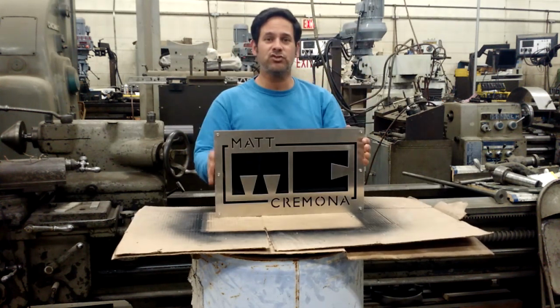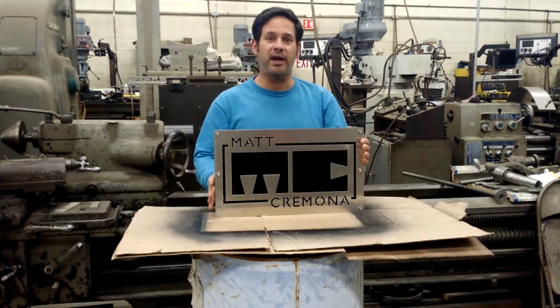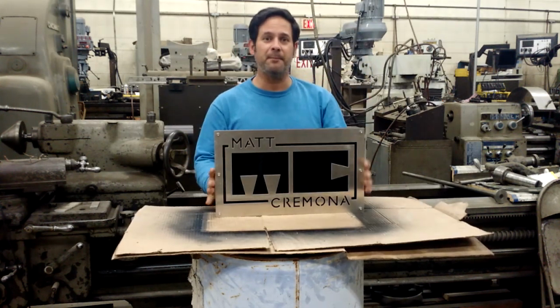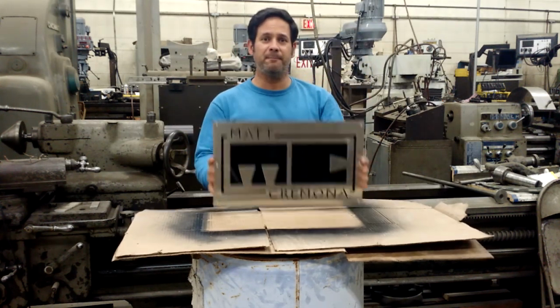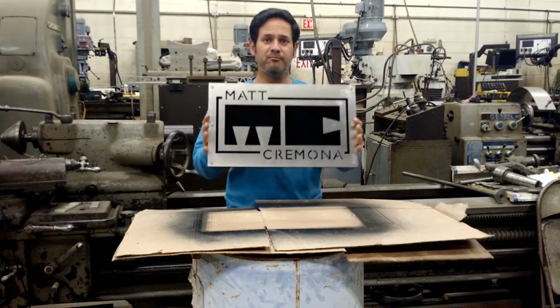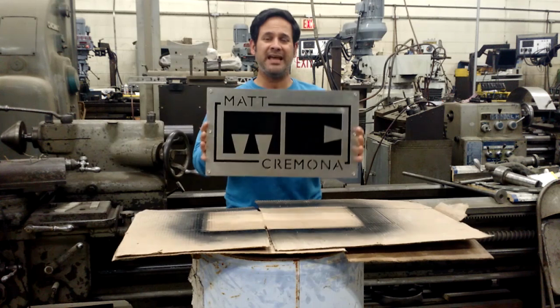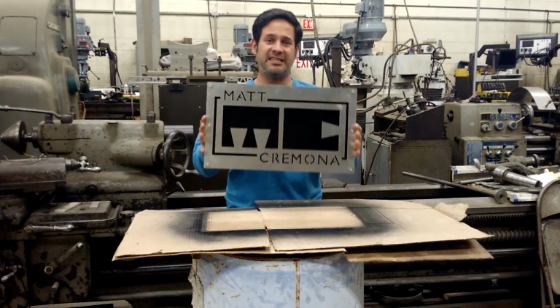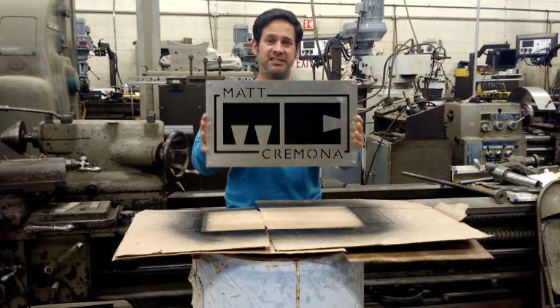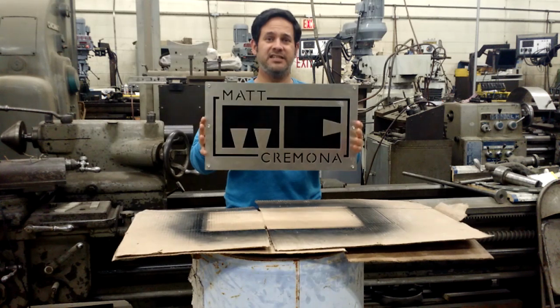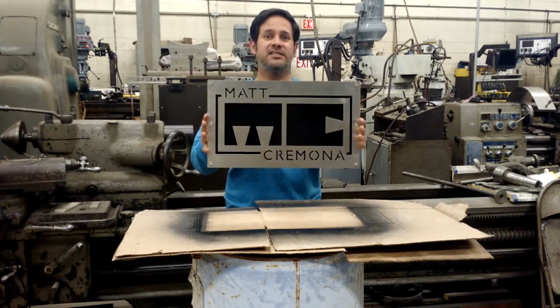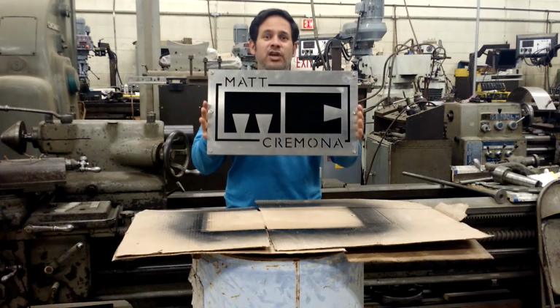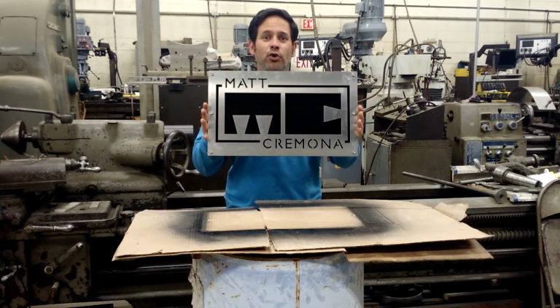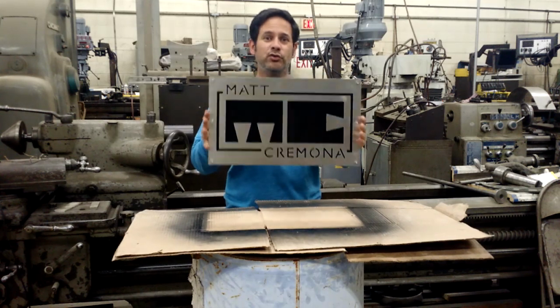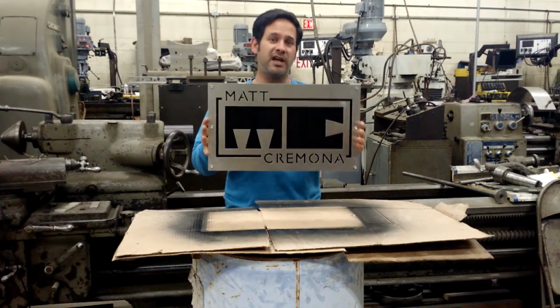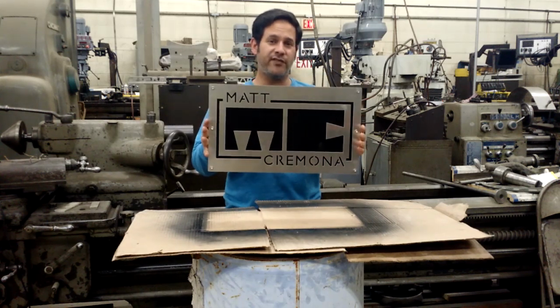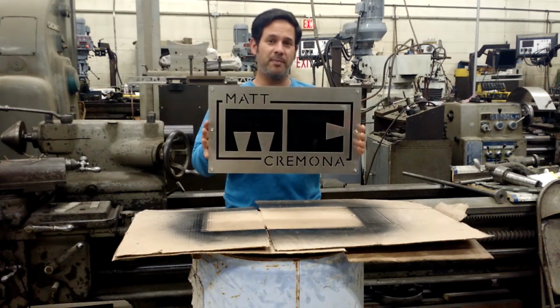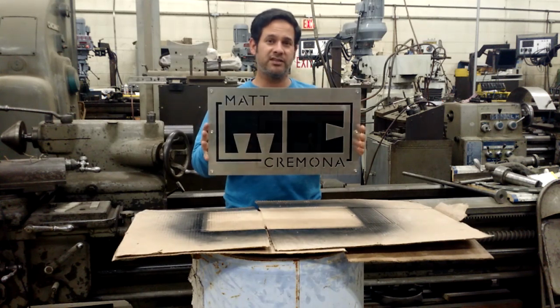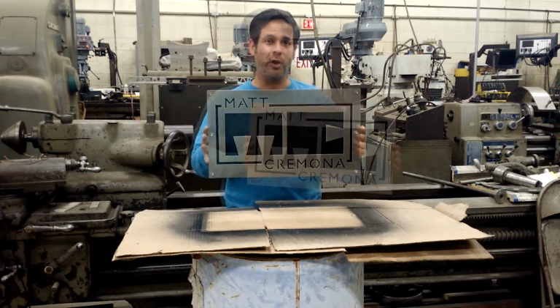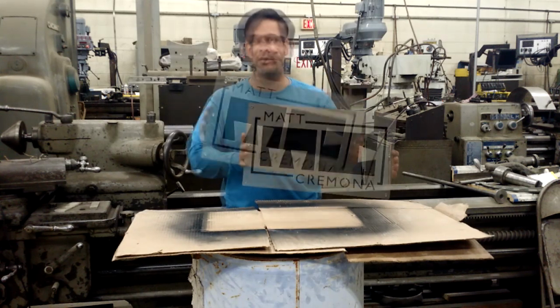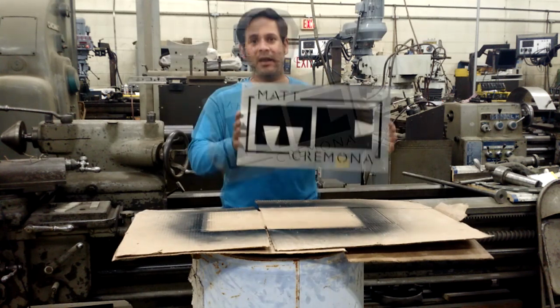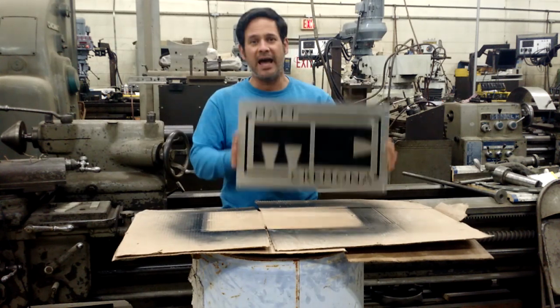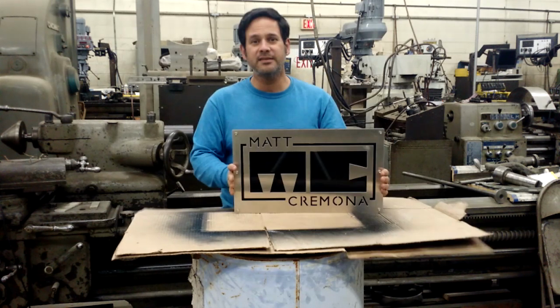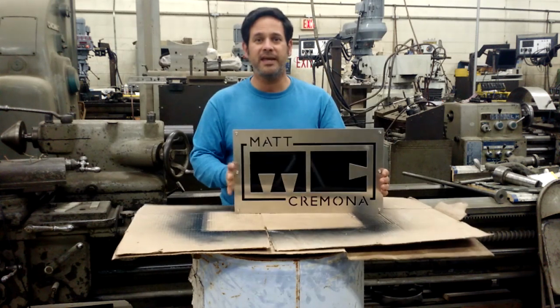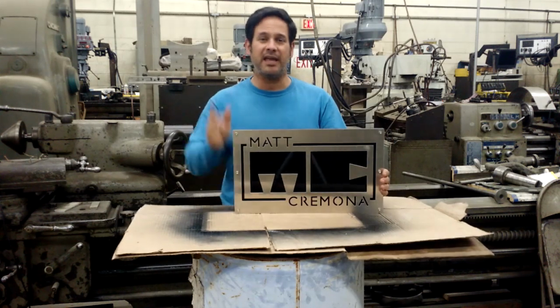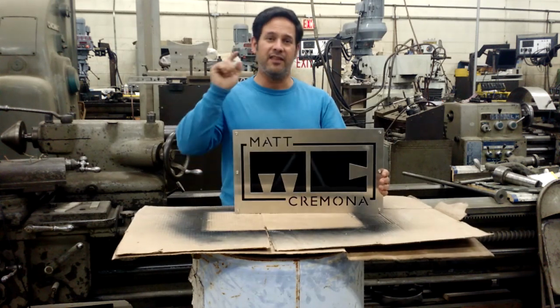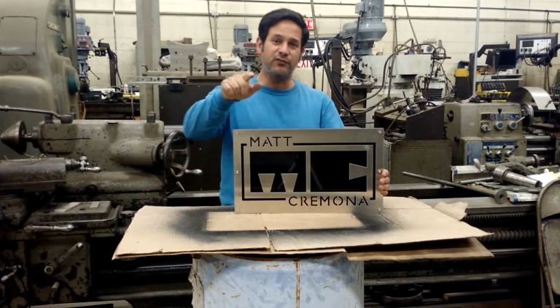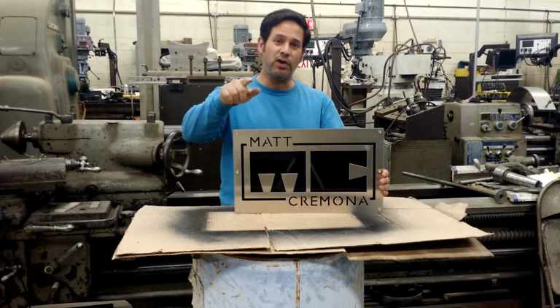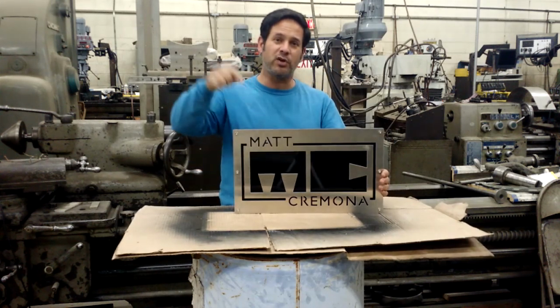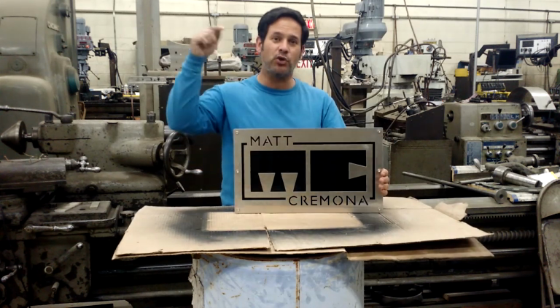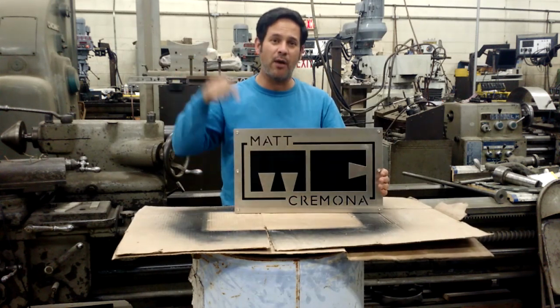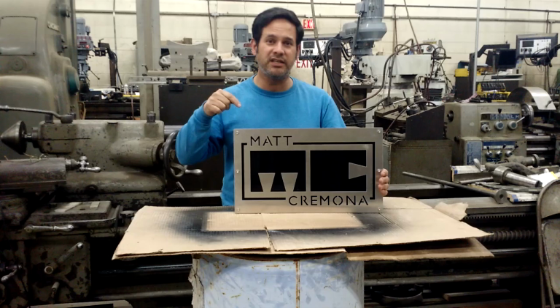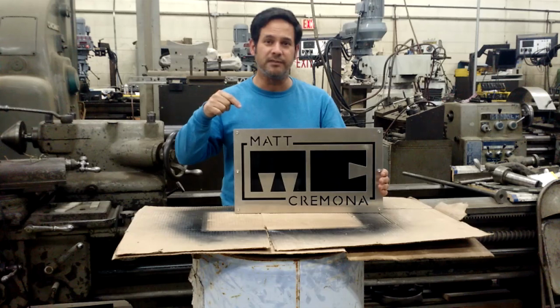That's right. Matt, this is your new sign for your bandsaw. I had to make it, and in this video I'm going to show you how I did it.